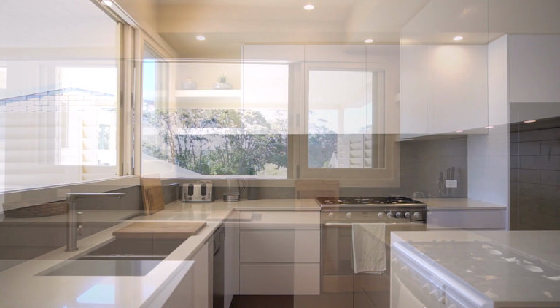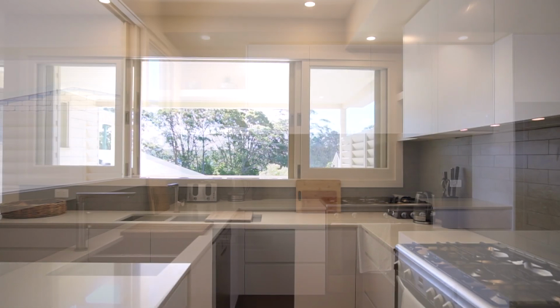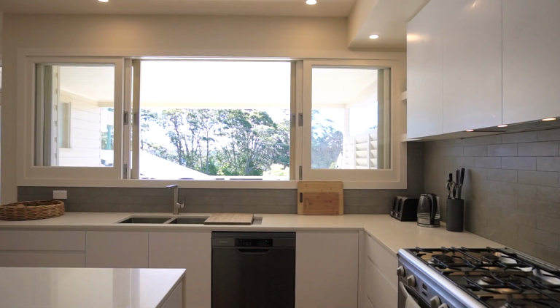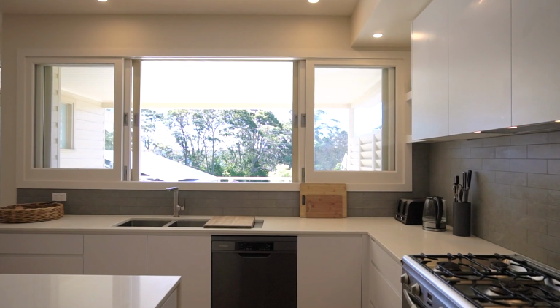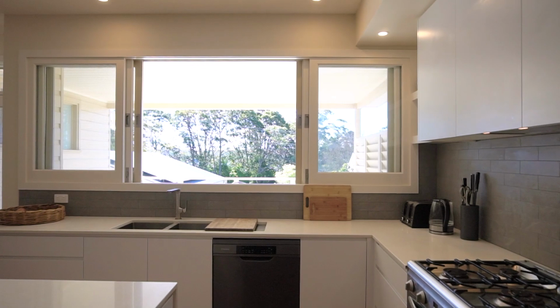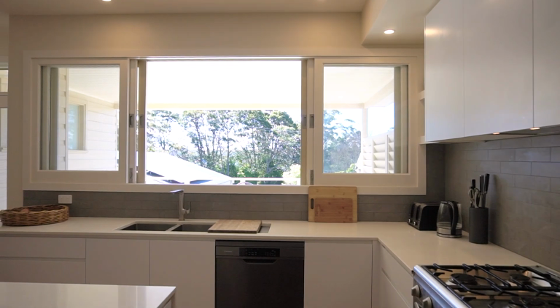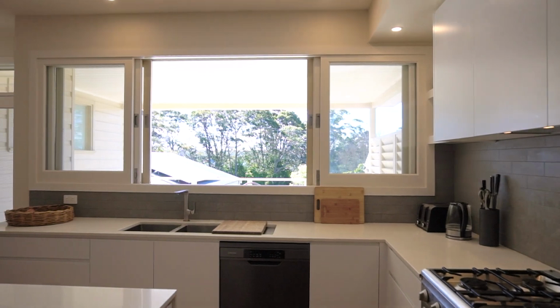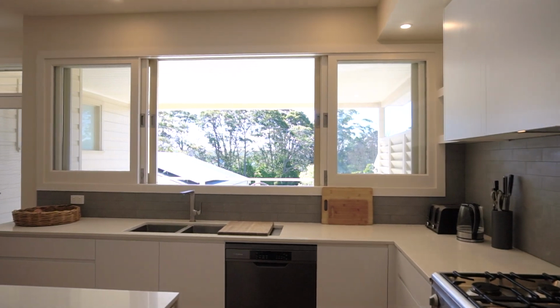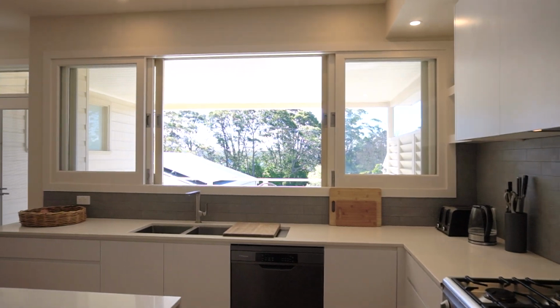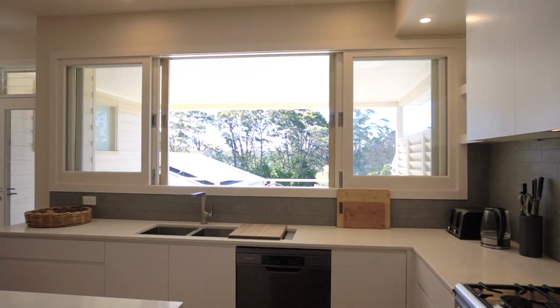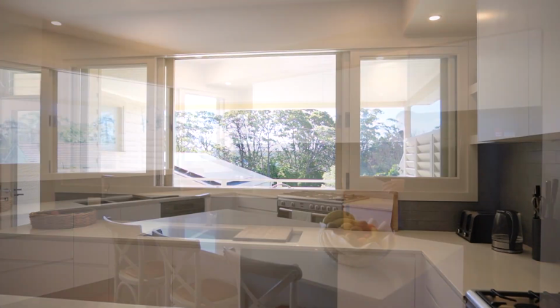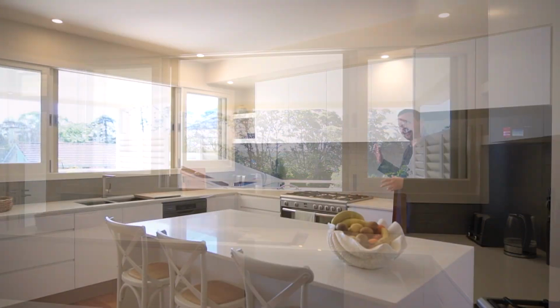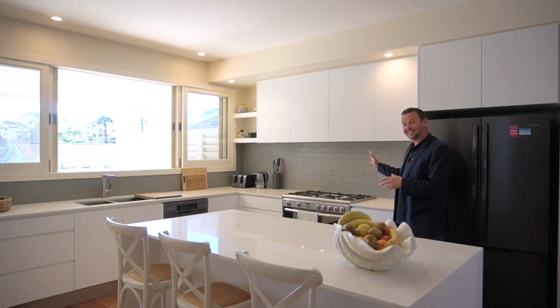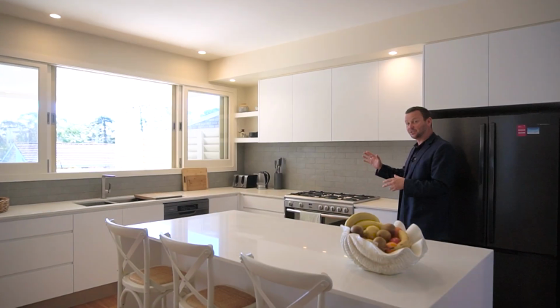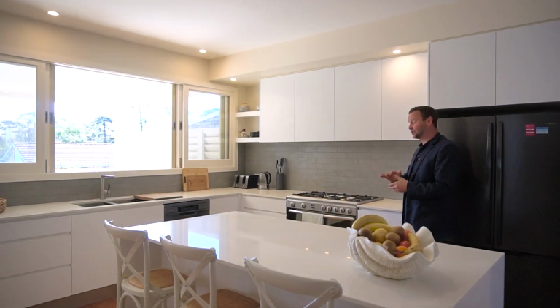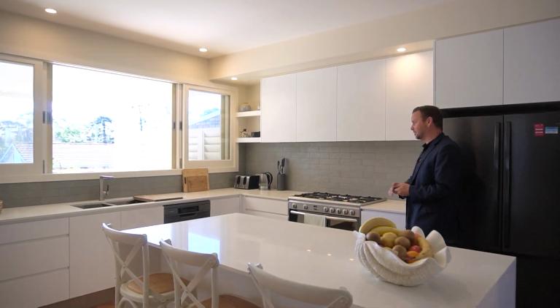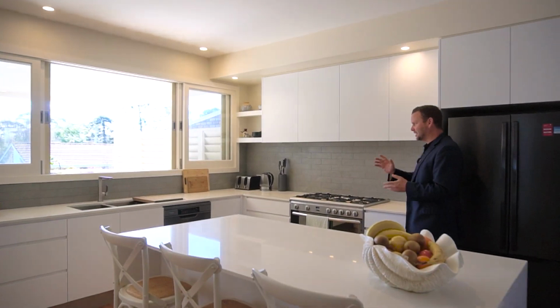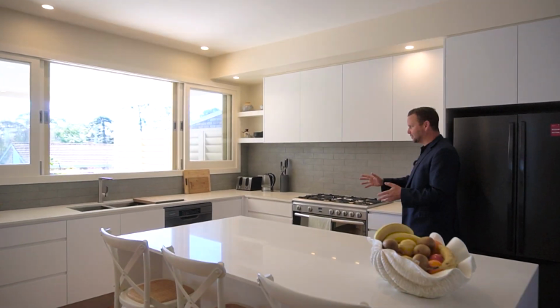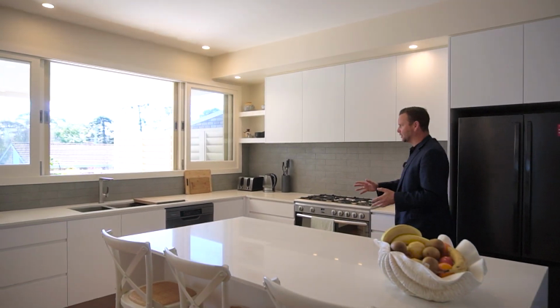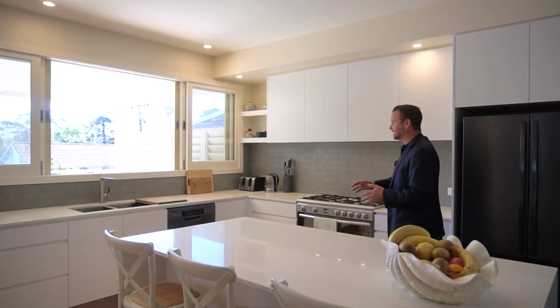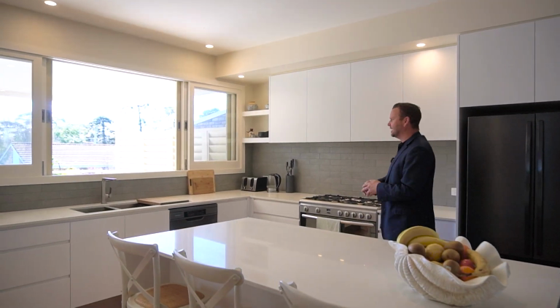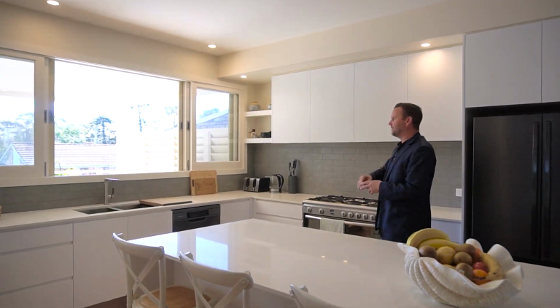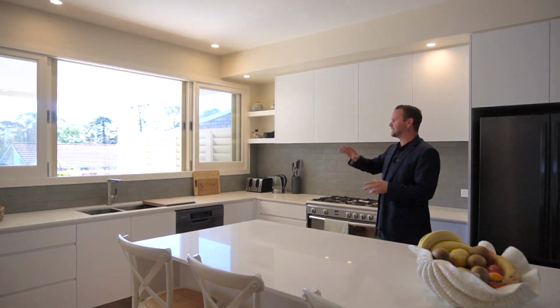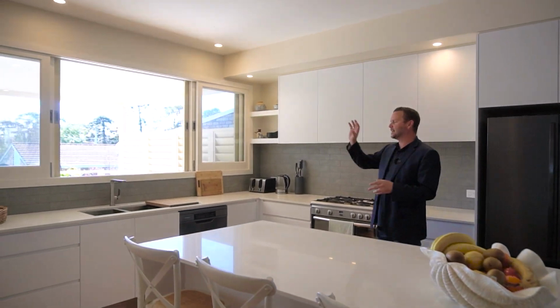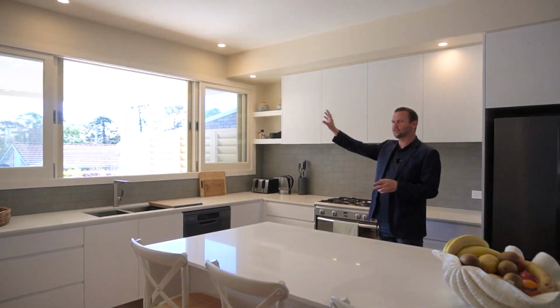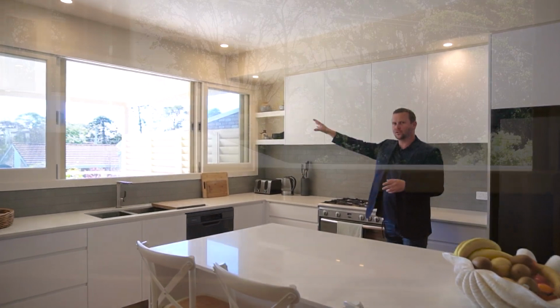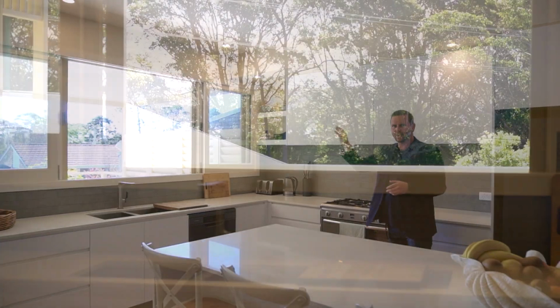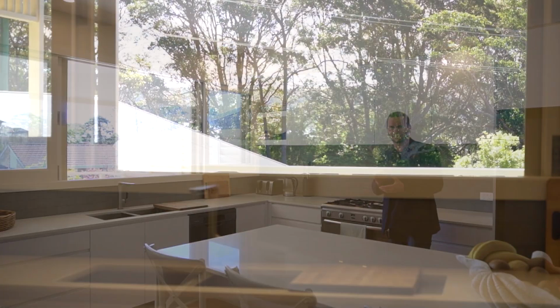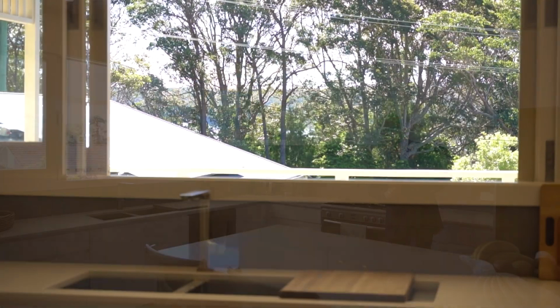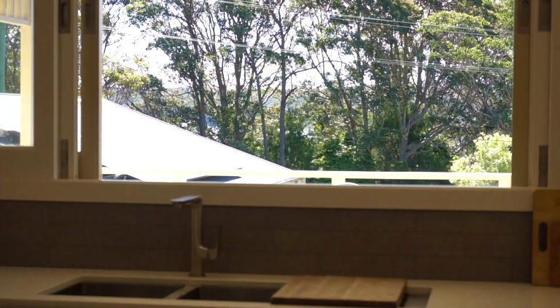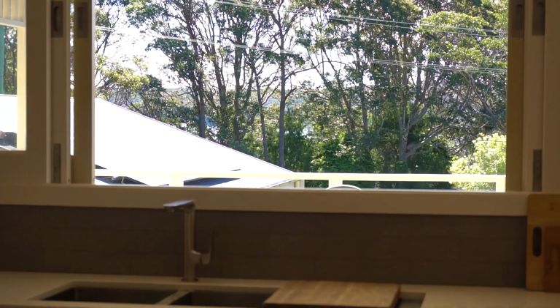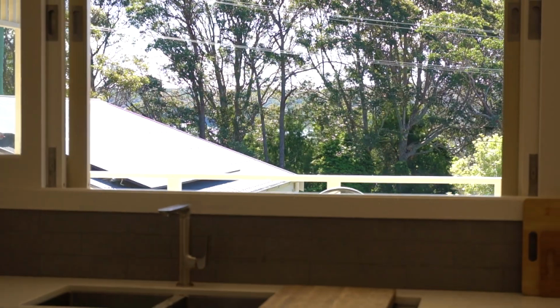It is a gourmet's kitchen — you've got a five burner gas cooktop, dishwasher, and fantastic views out towards the deck.